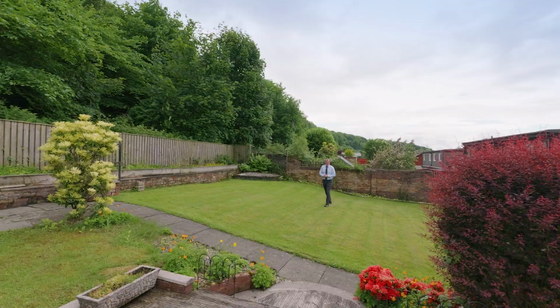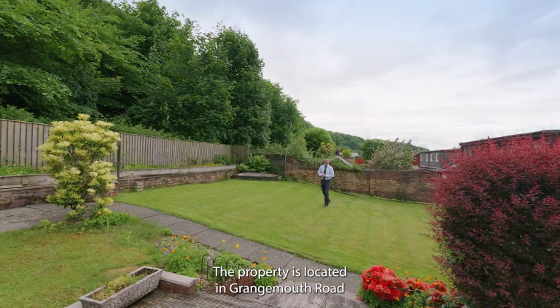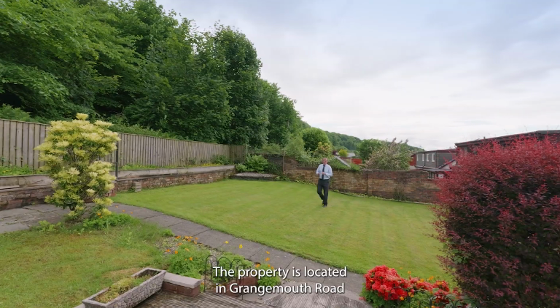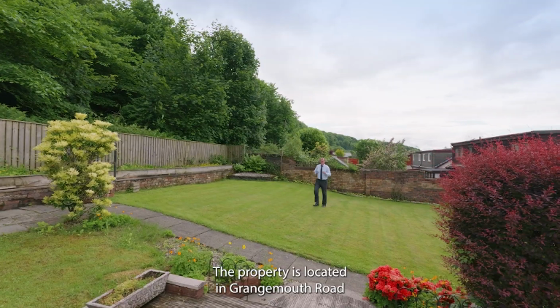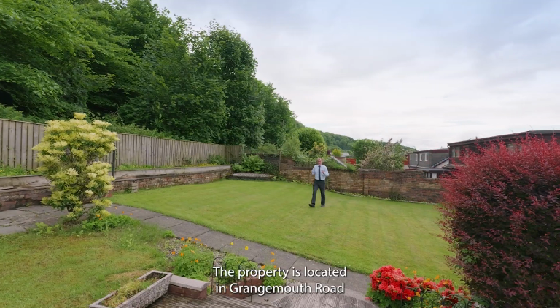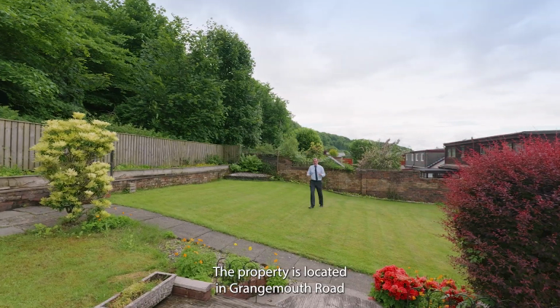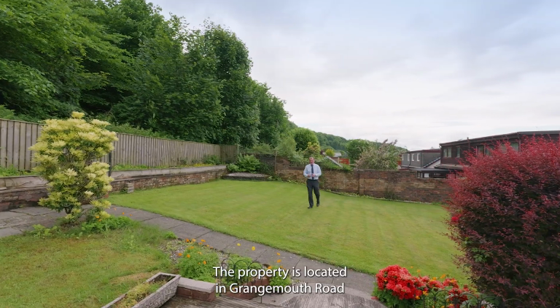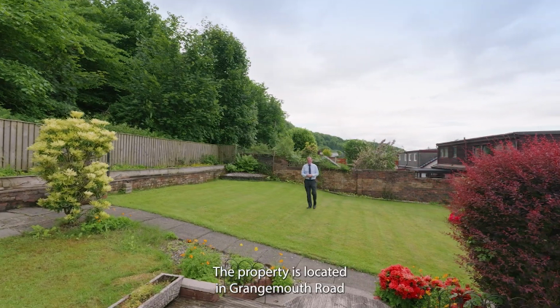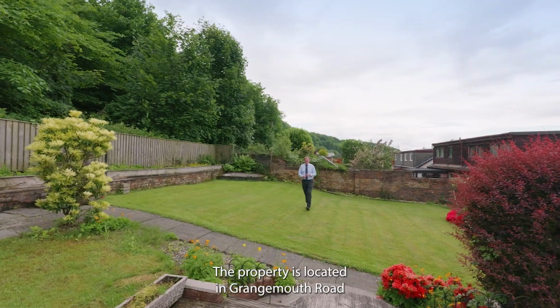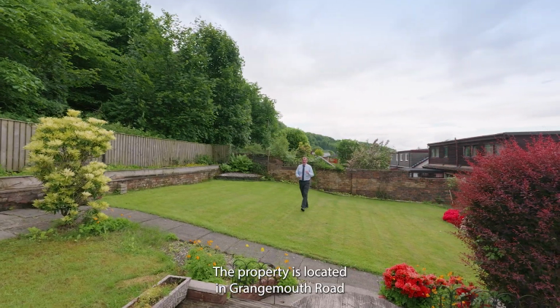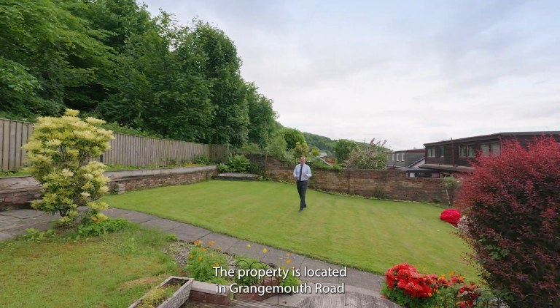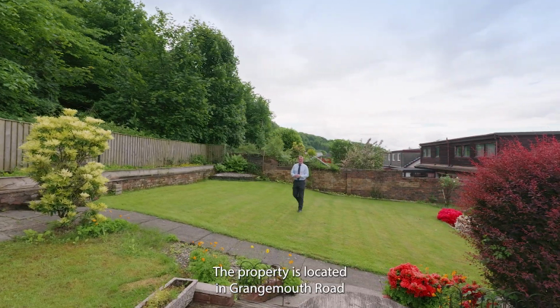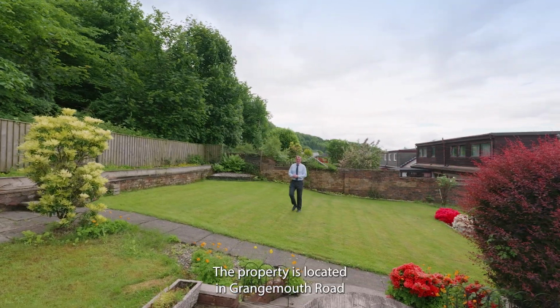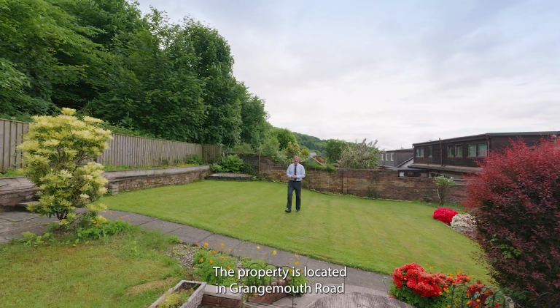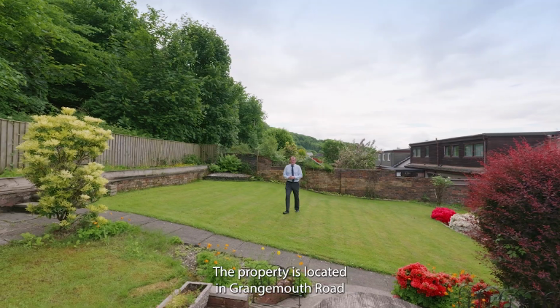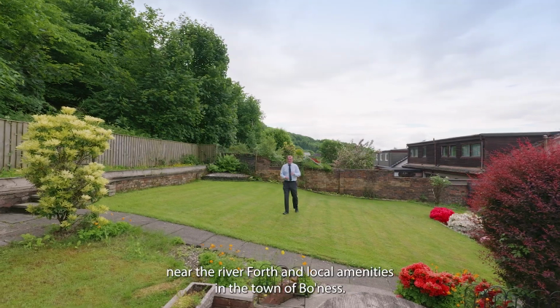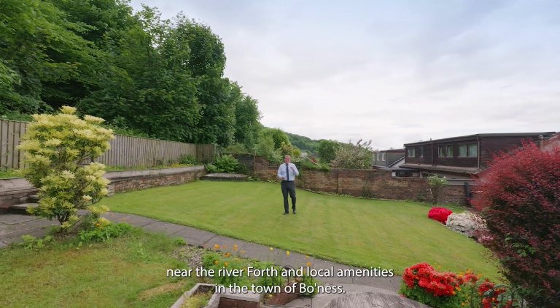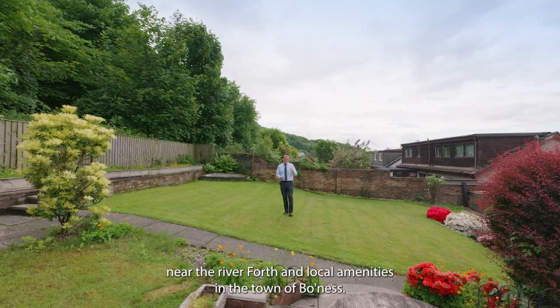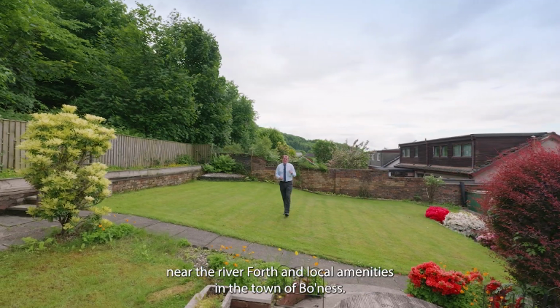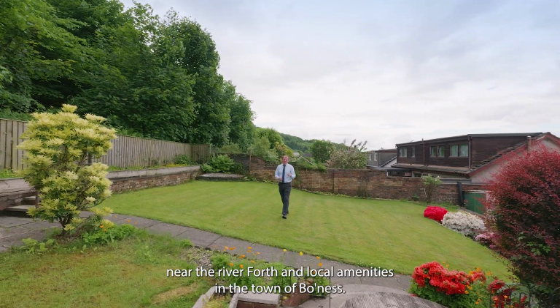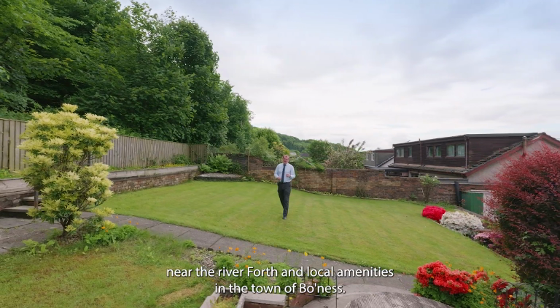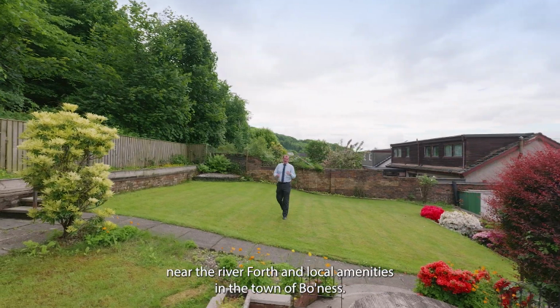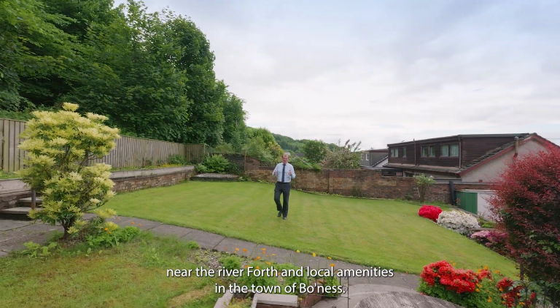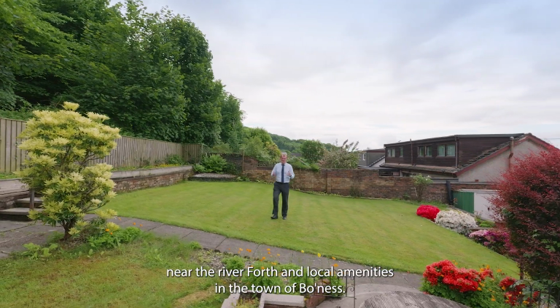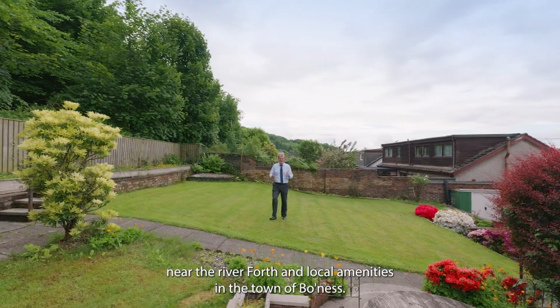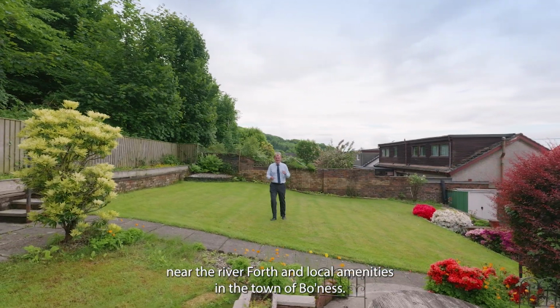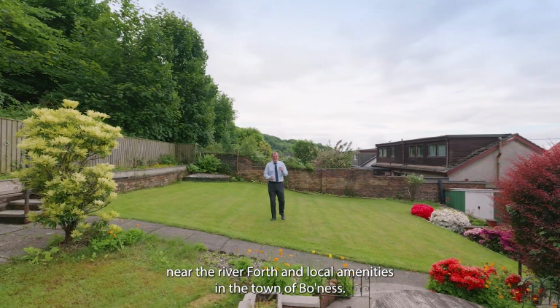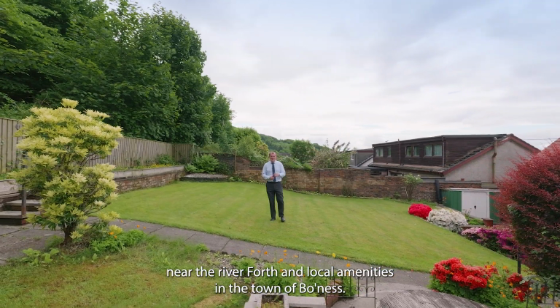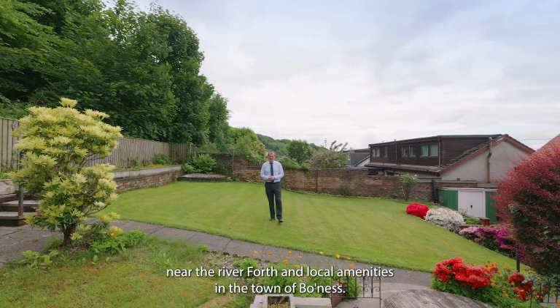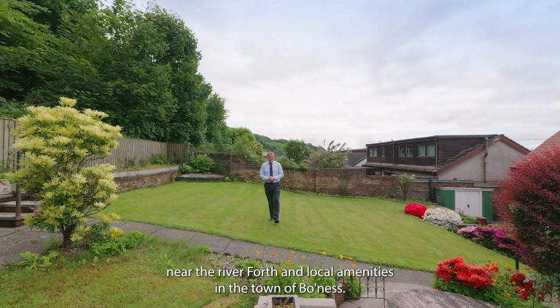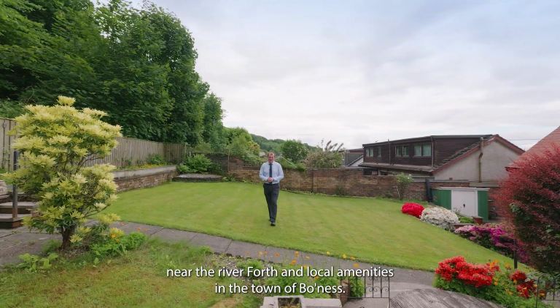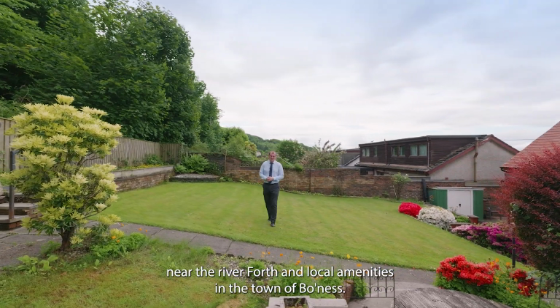The property is located on Grangemouth Road, near the River Forth and local amenities in the town of Bowness.